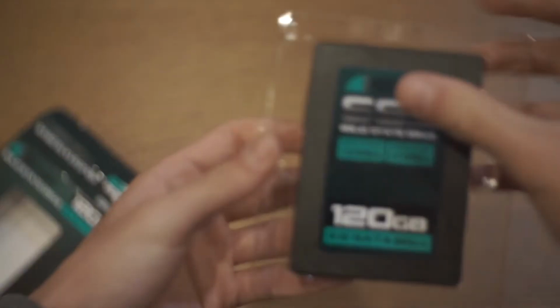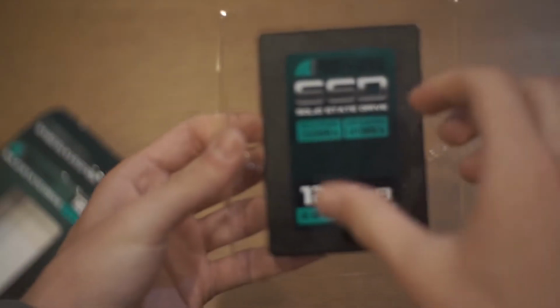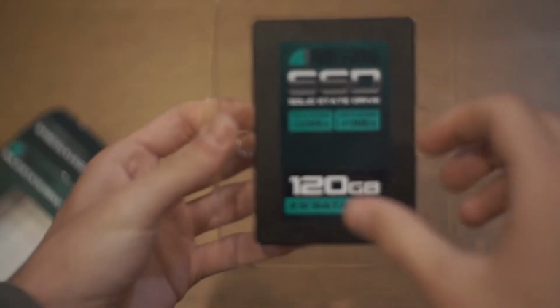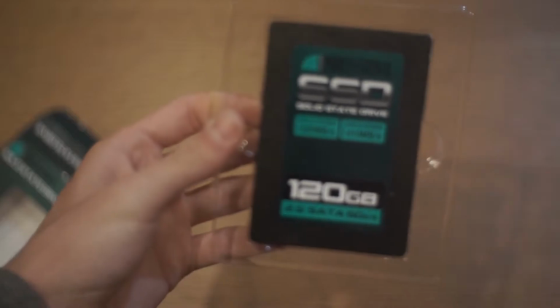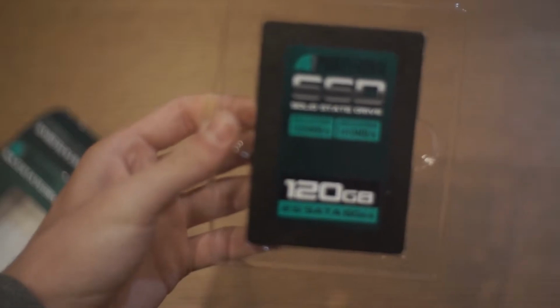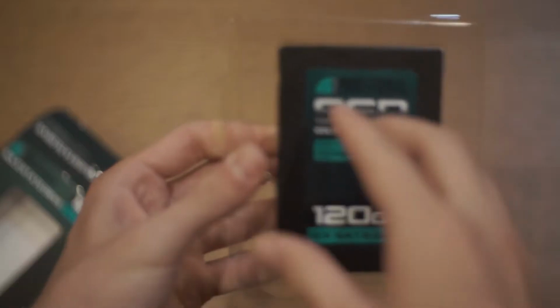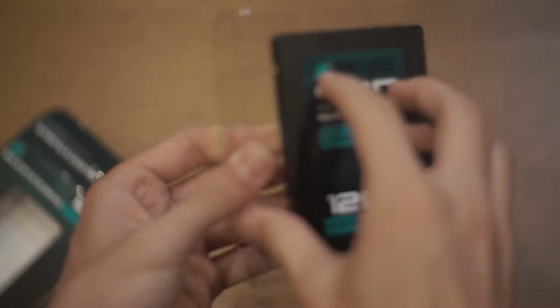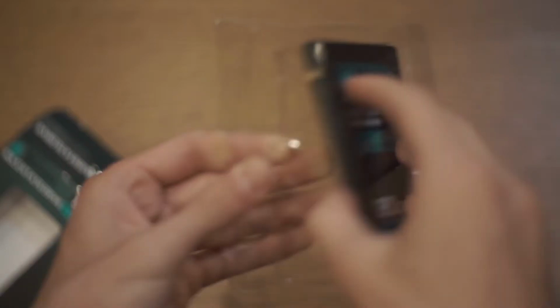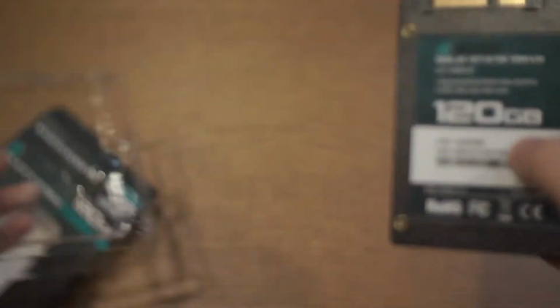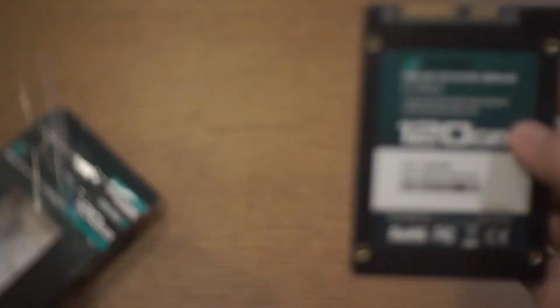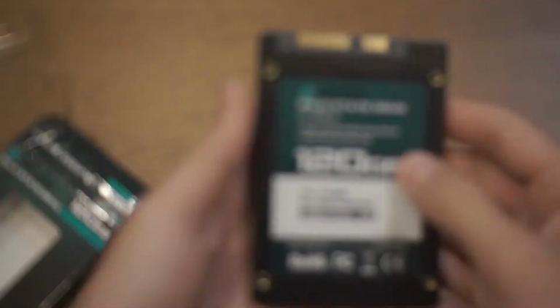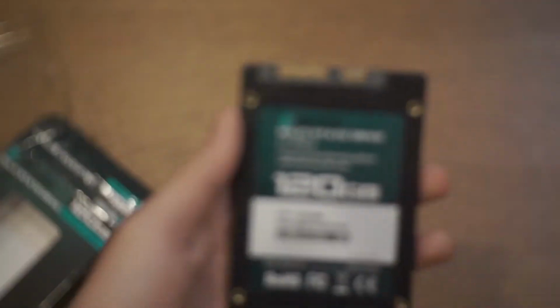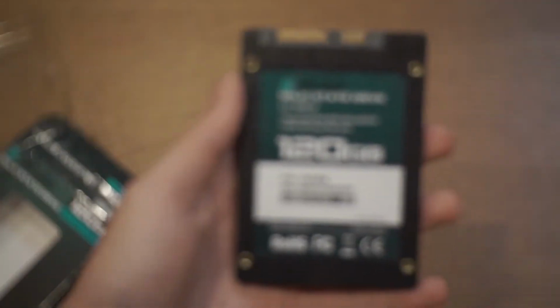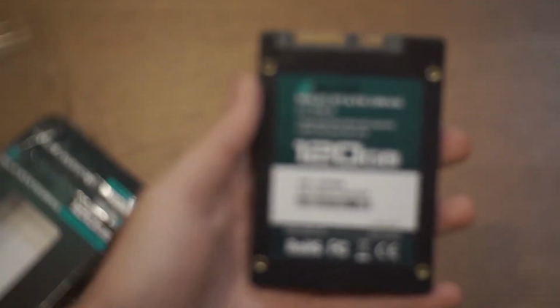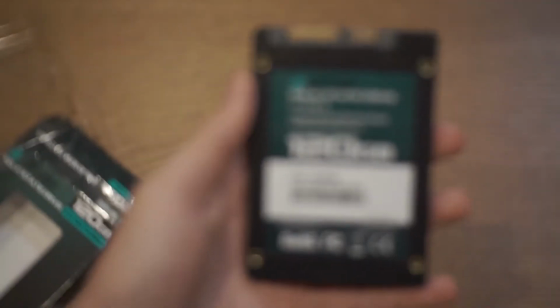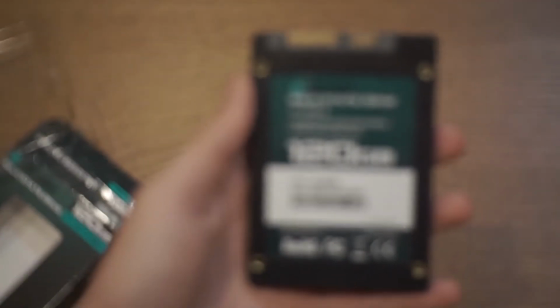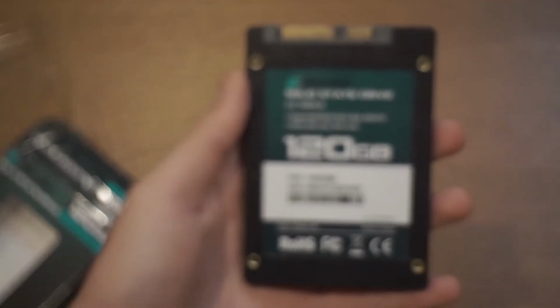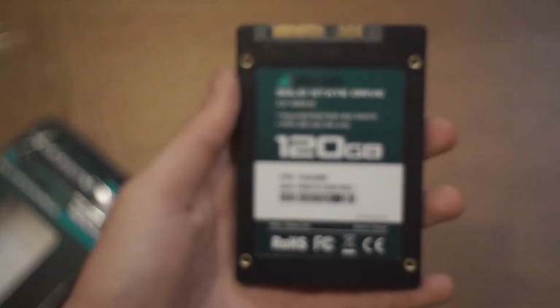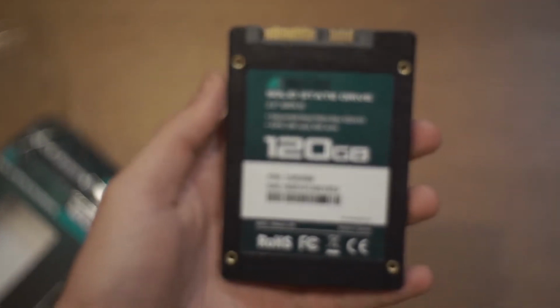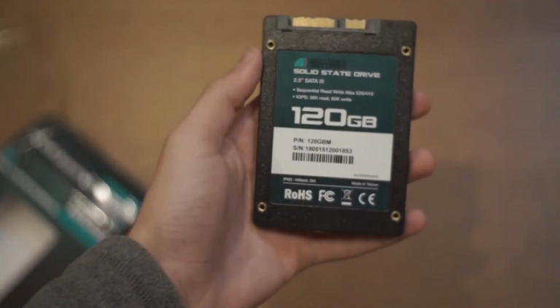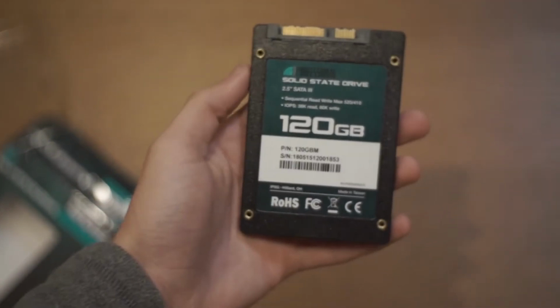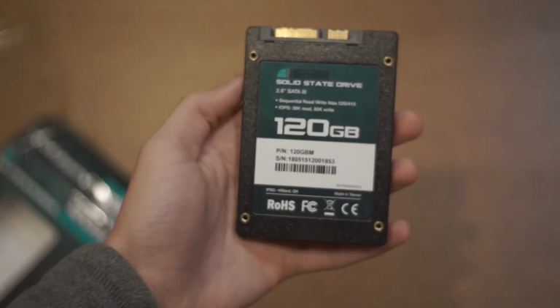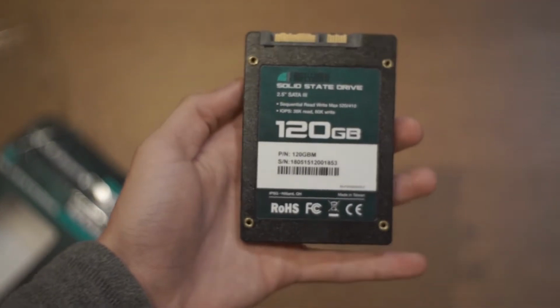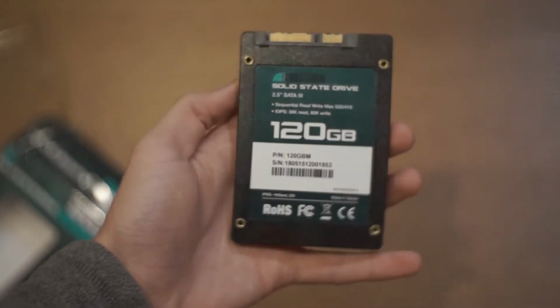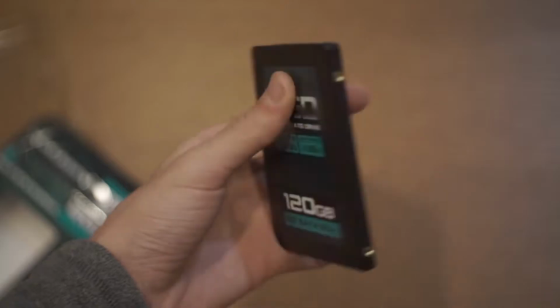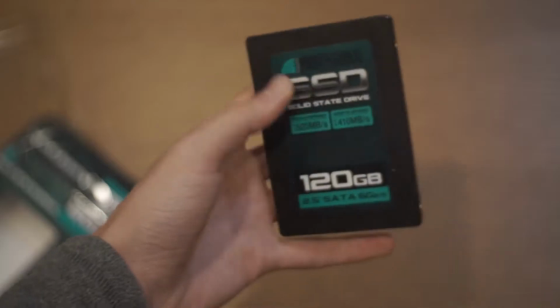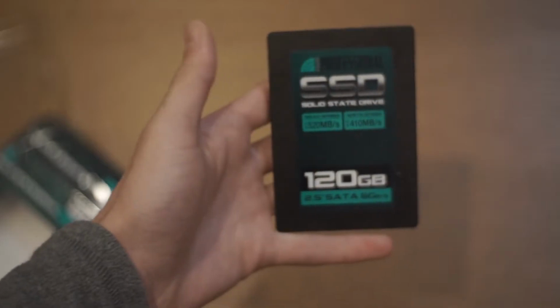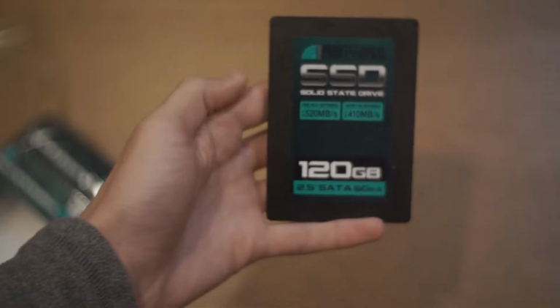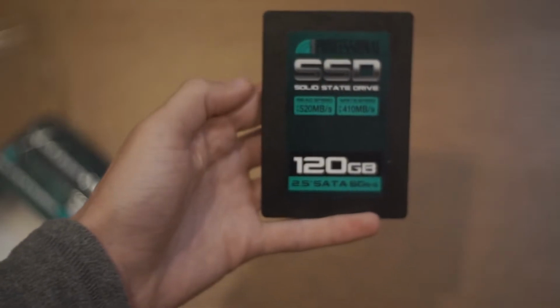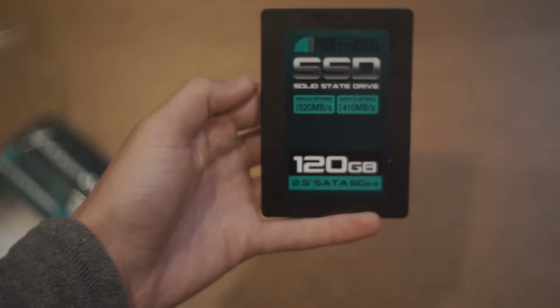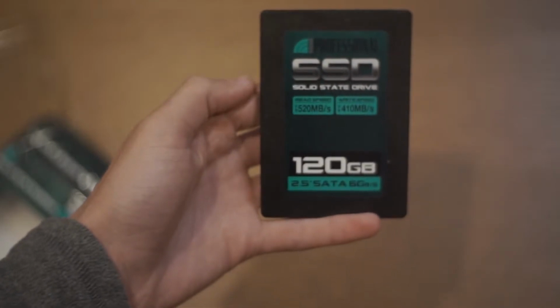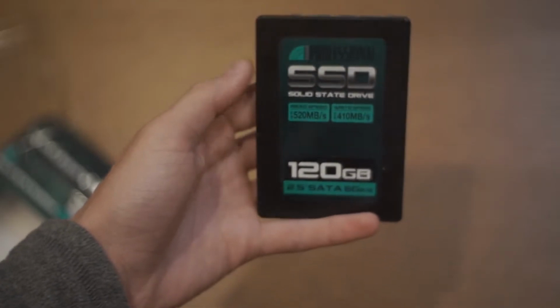It has an advertised read speed of 520 and an advertised write of 410, but what are the actual real-life benchmarks?